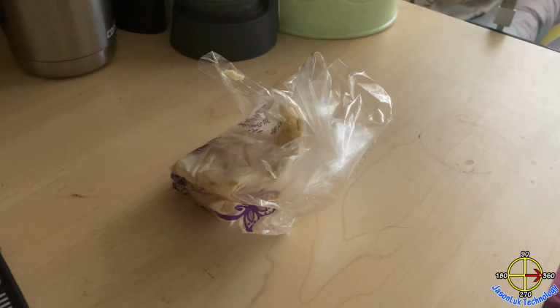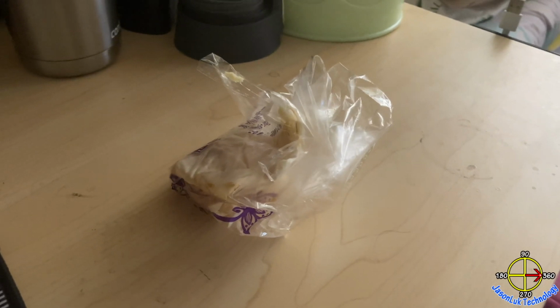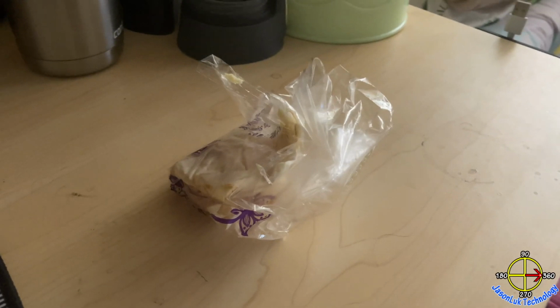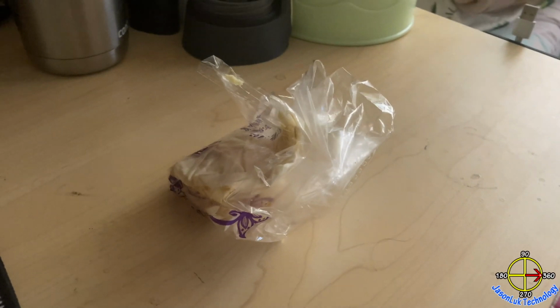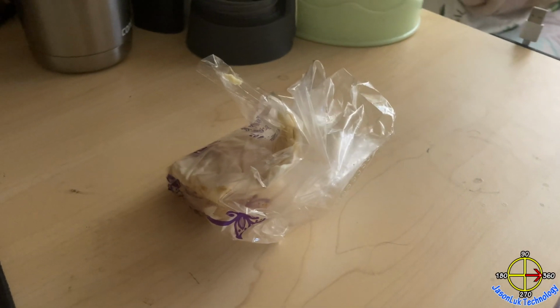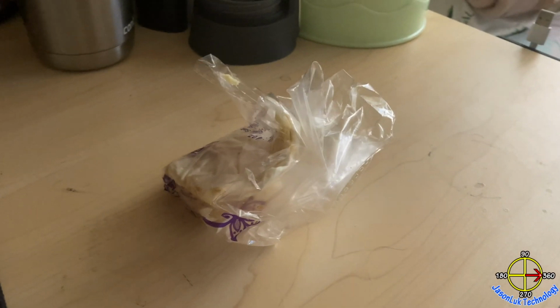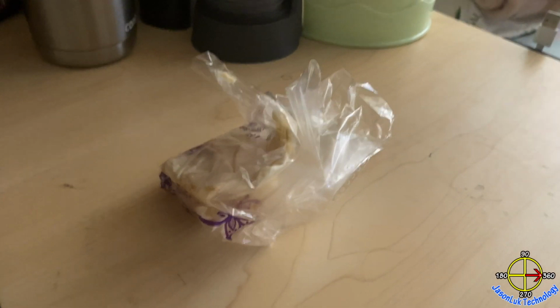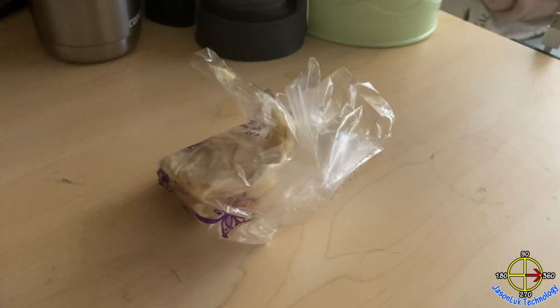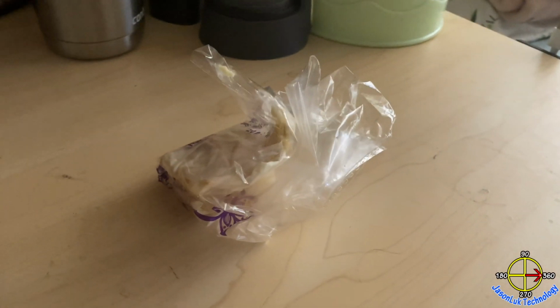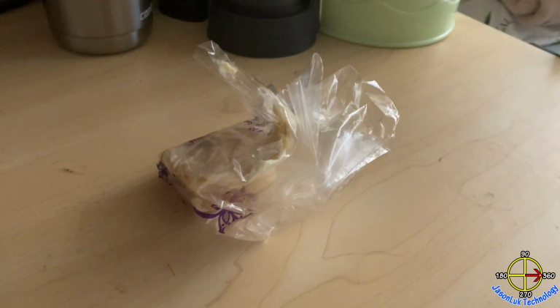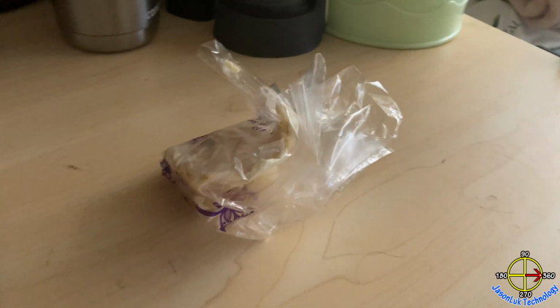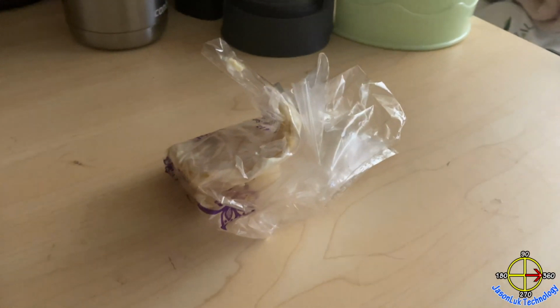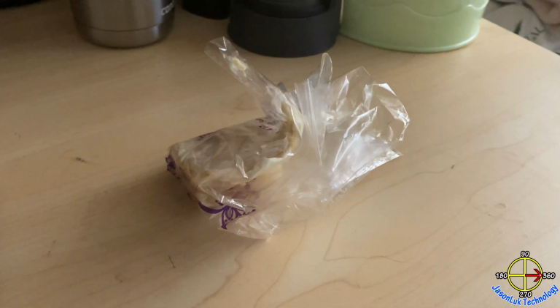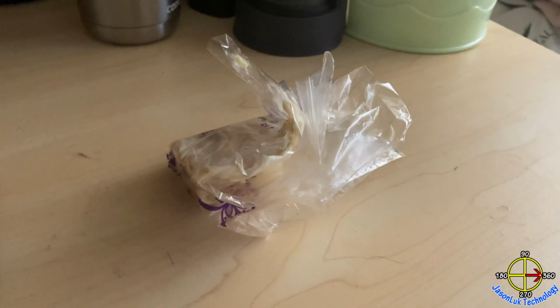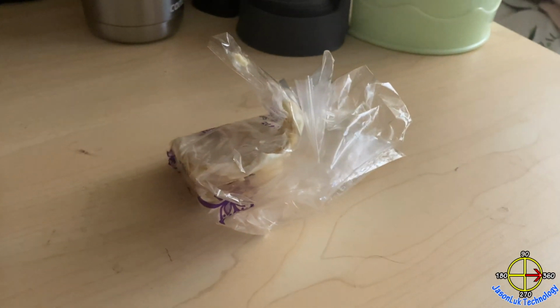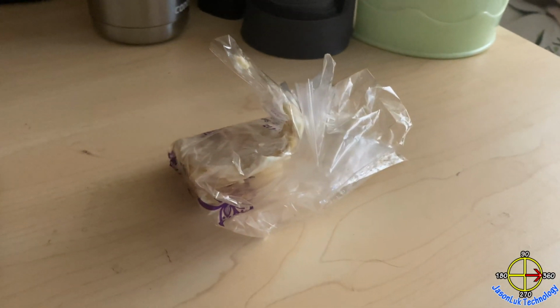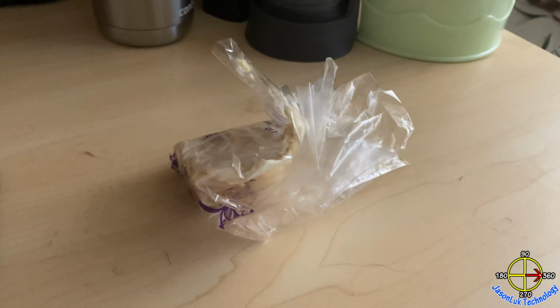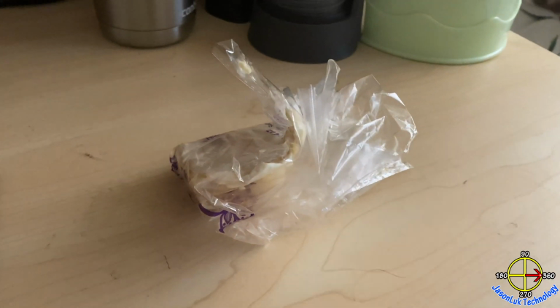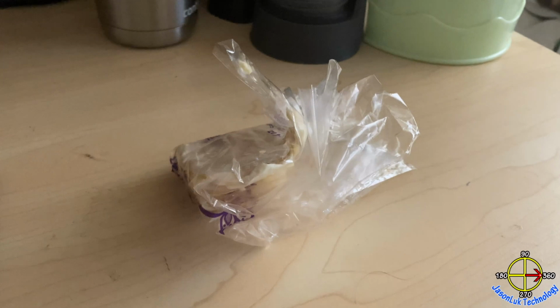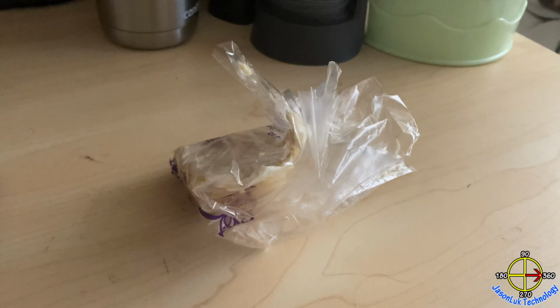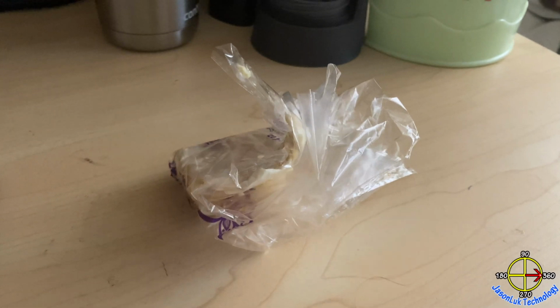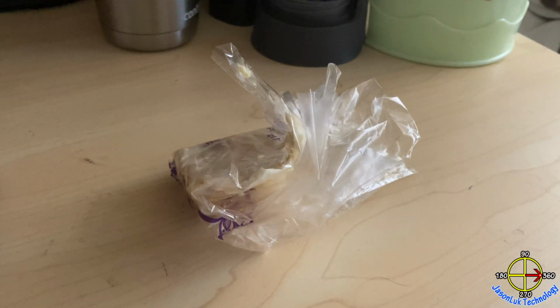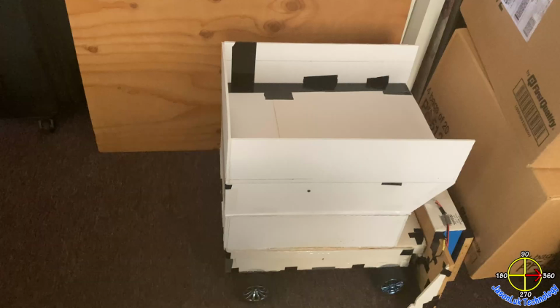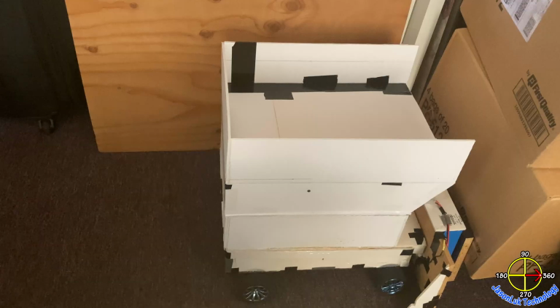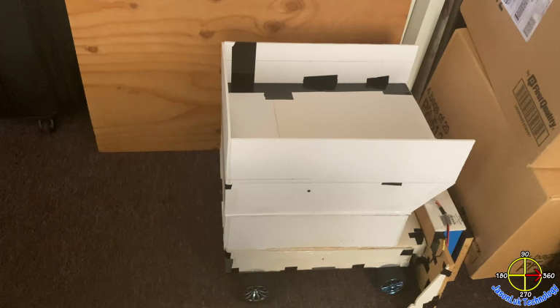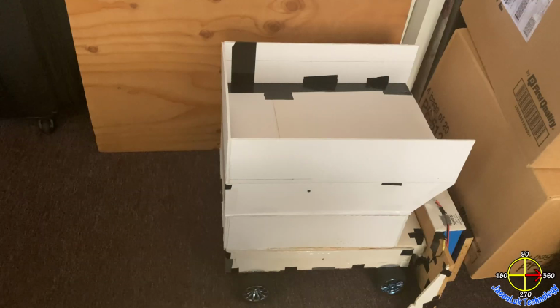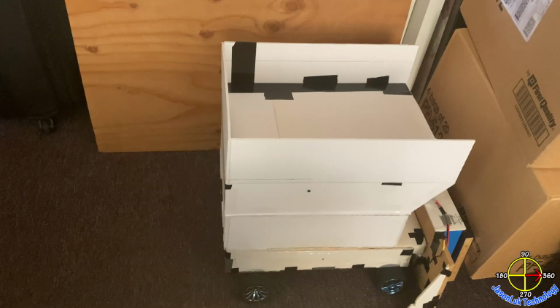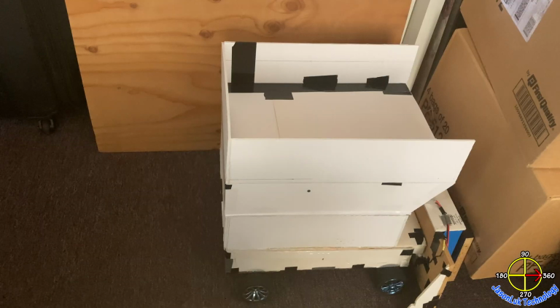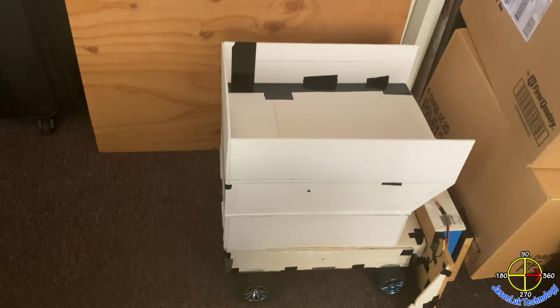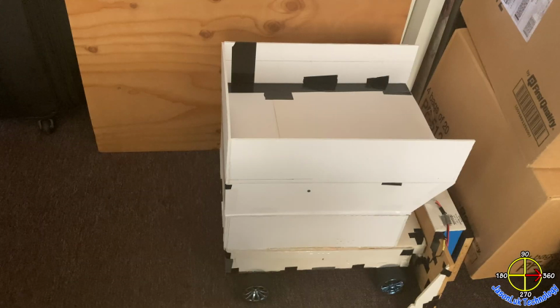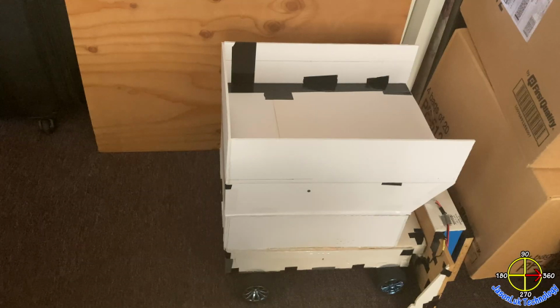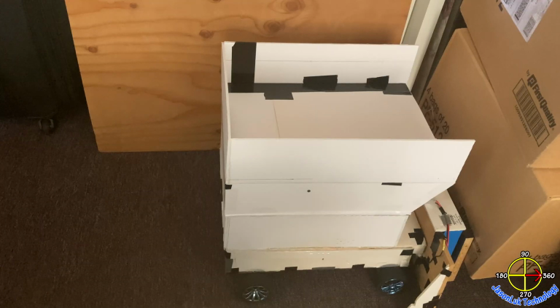There is trash on my desk, but I am too lazy to throw it. So I call my robot to help.